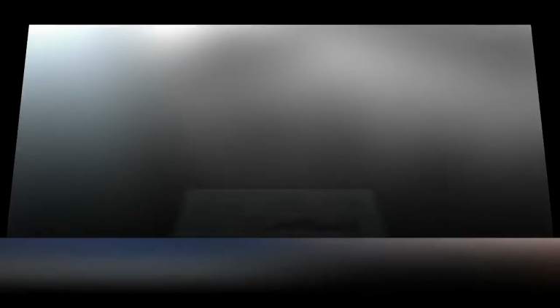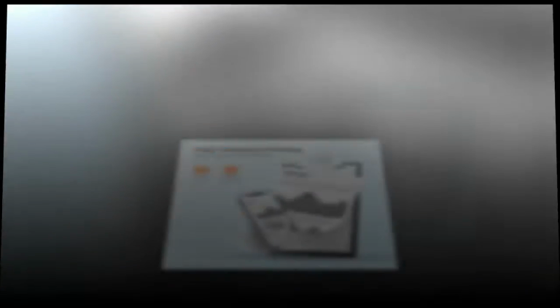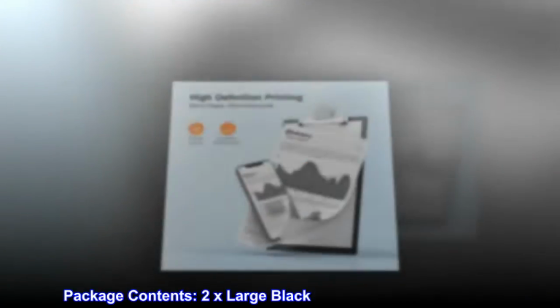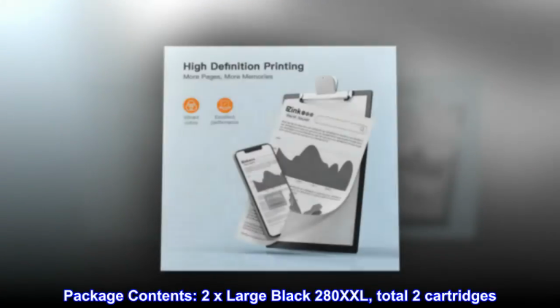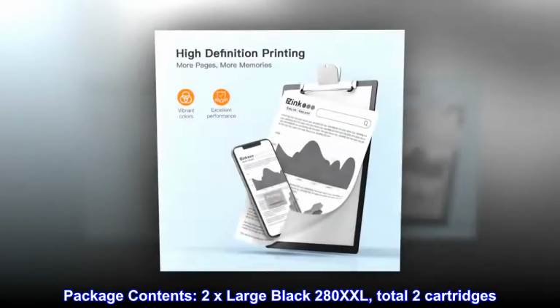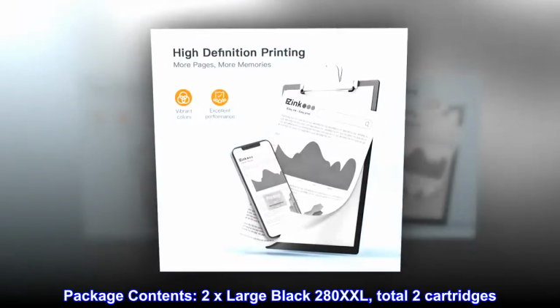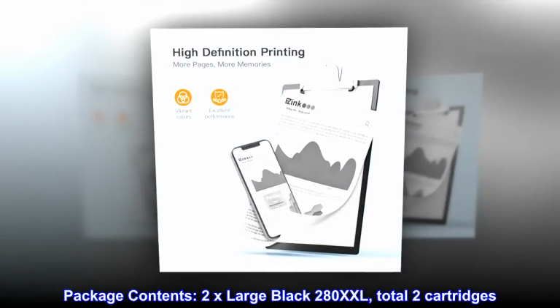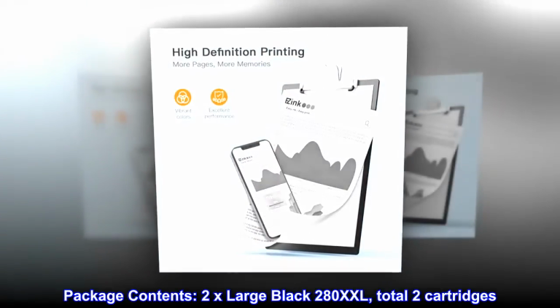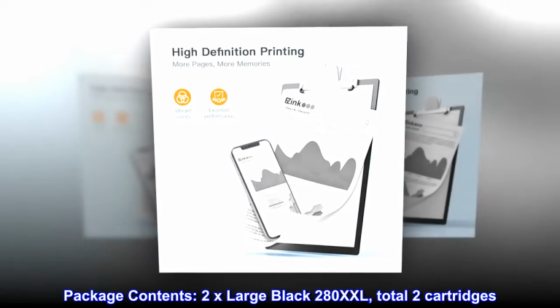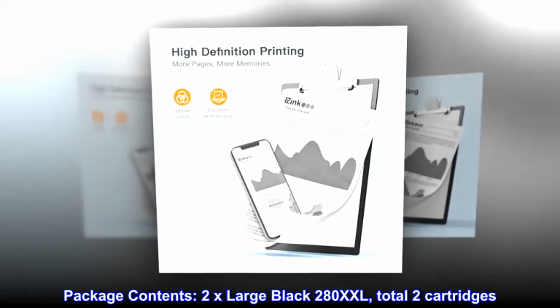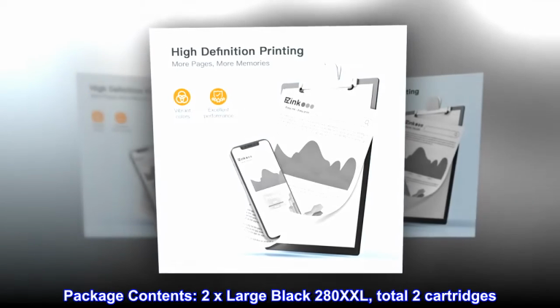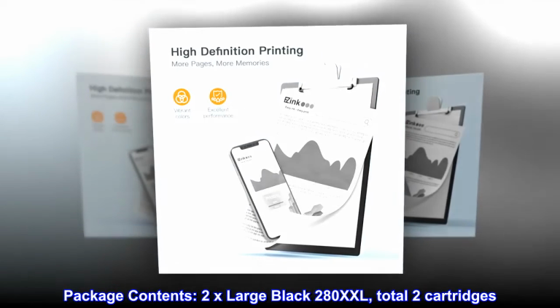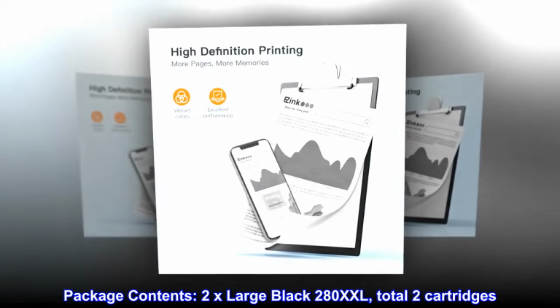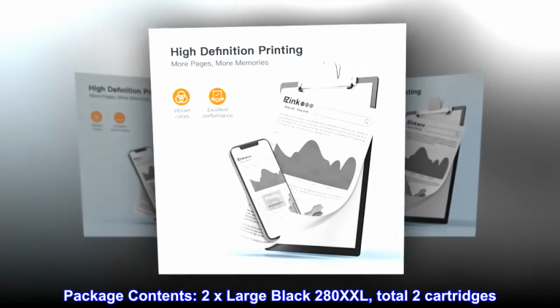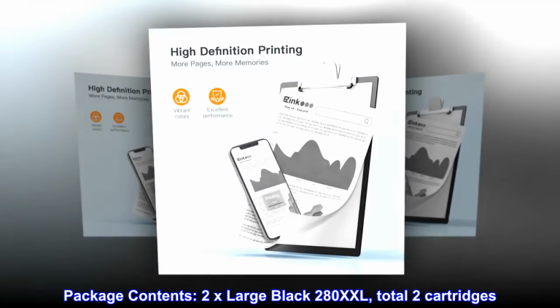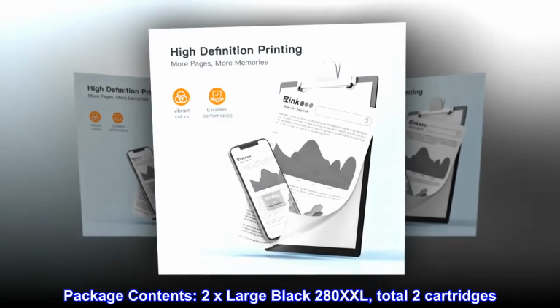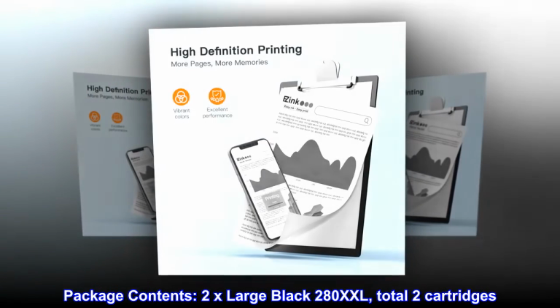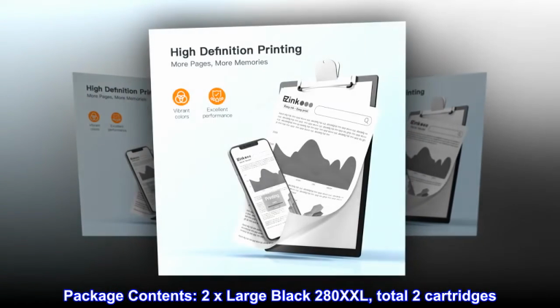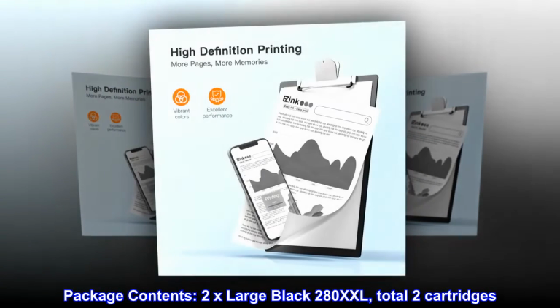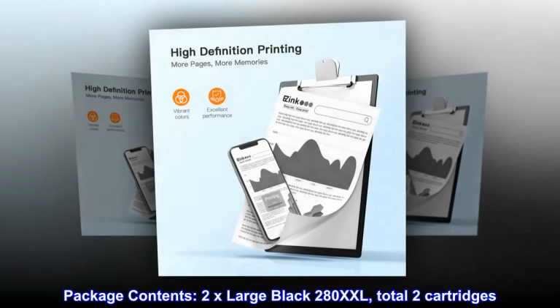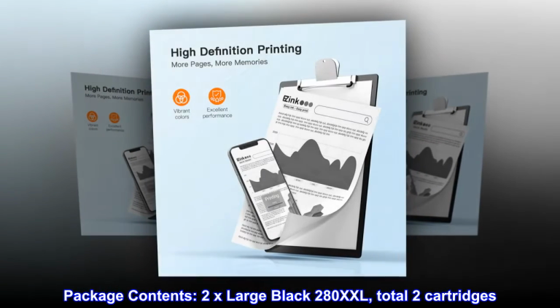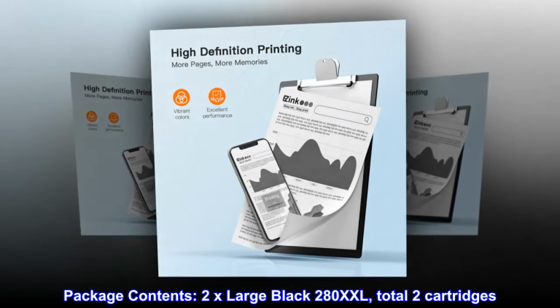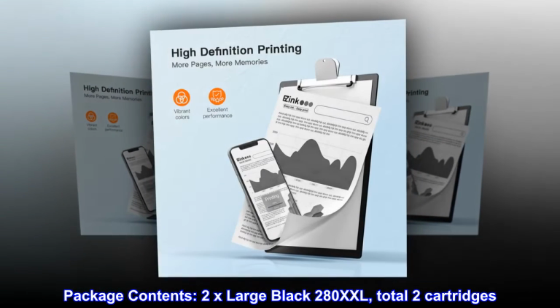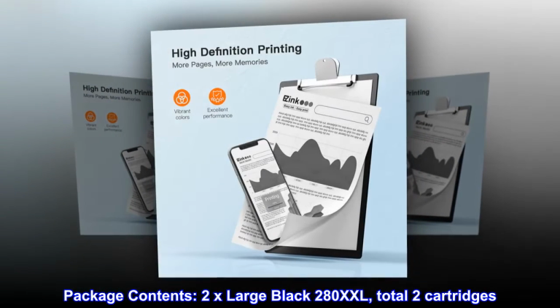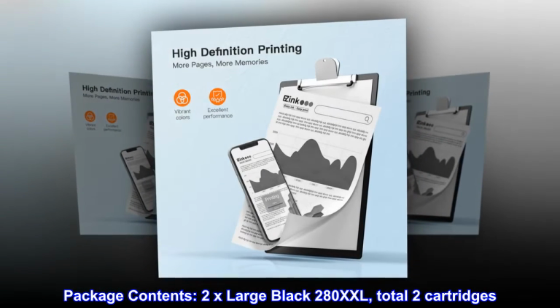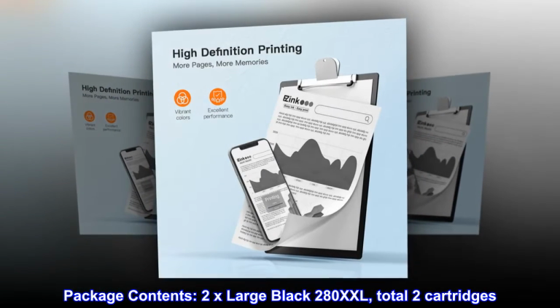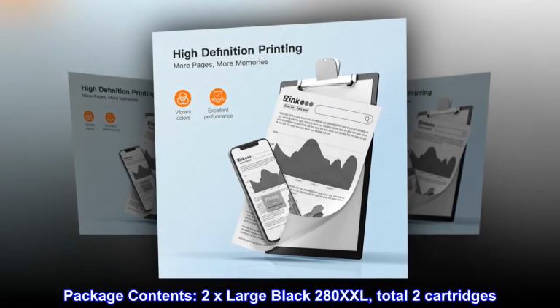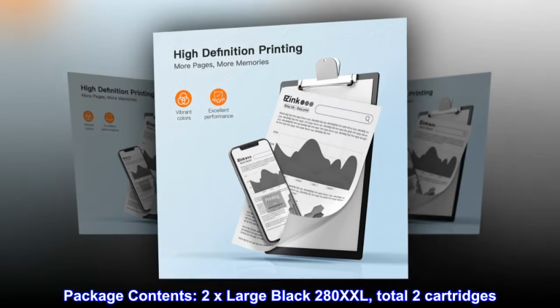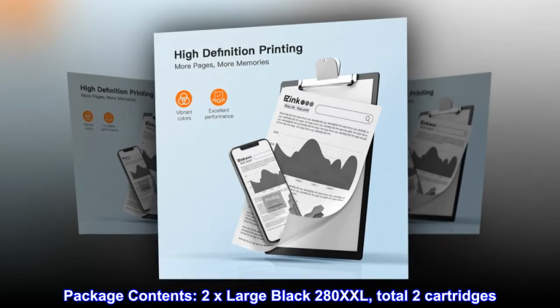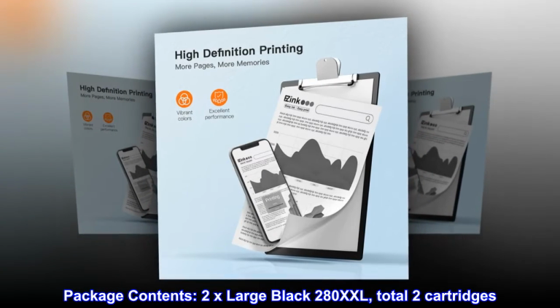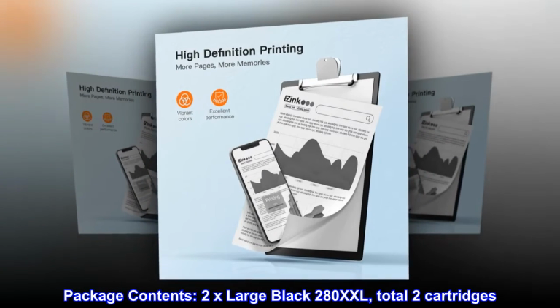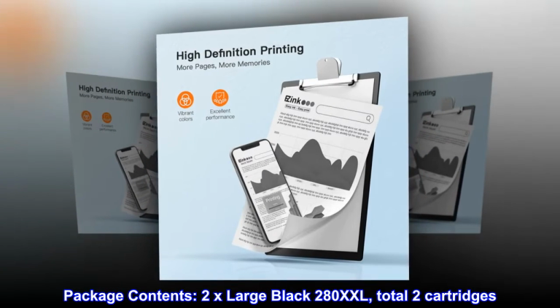Package Contents: 2x Large Black 280XXL. Total 2 cartridges.